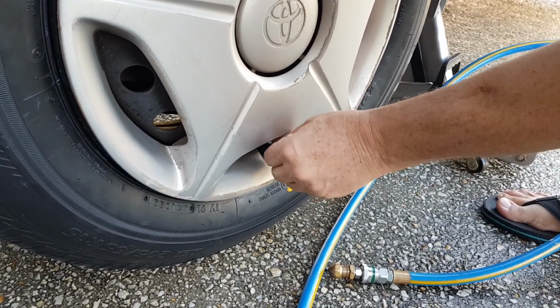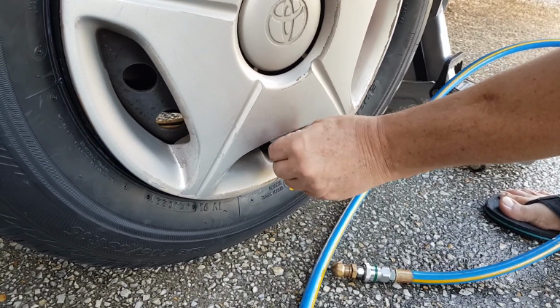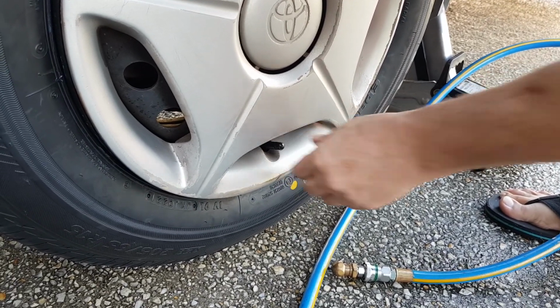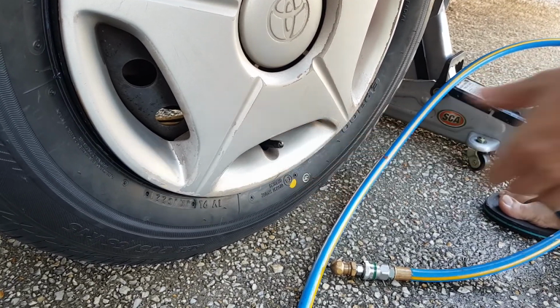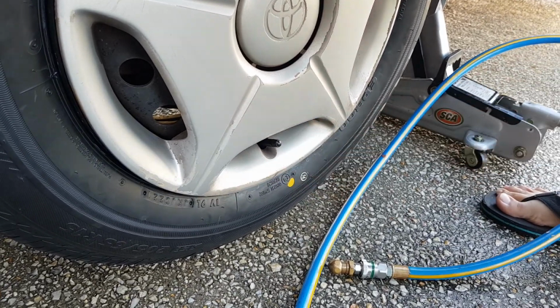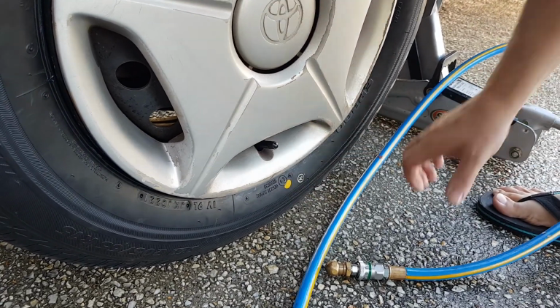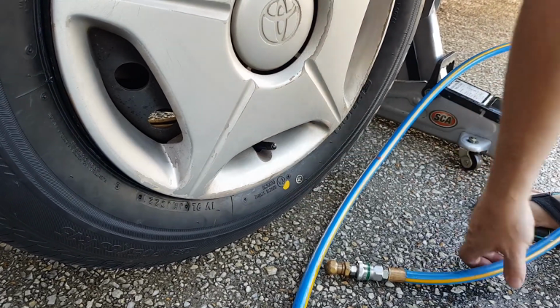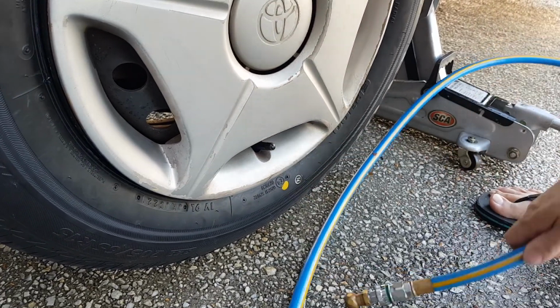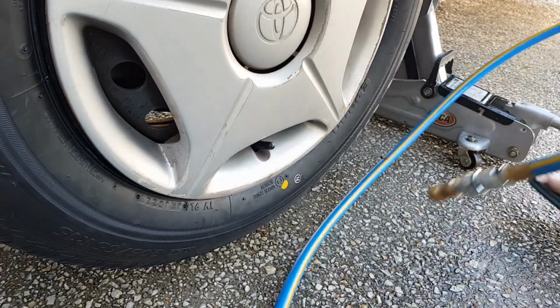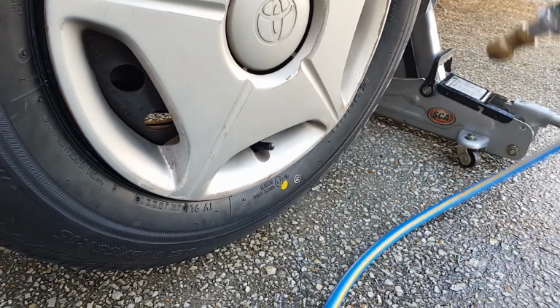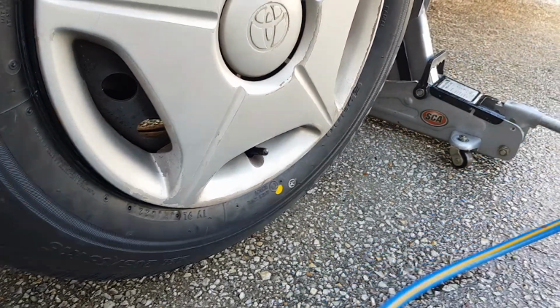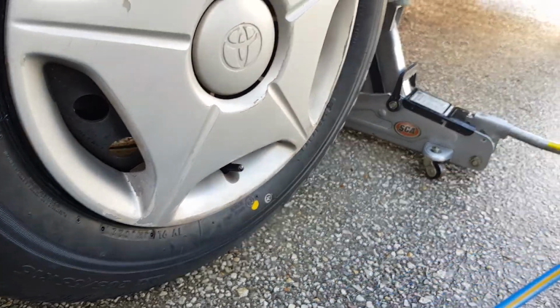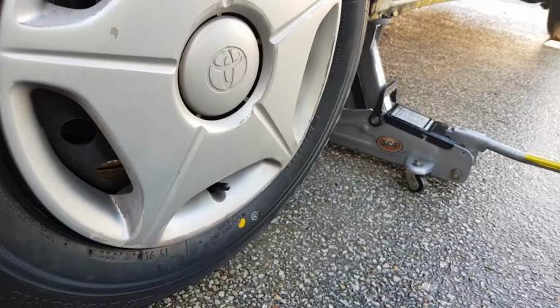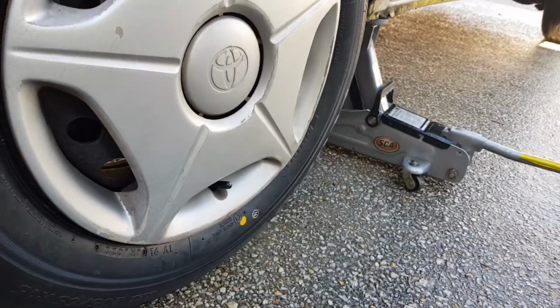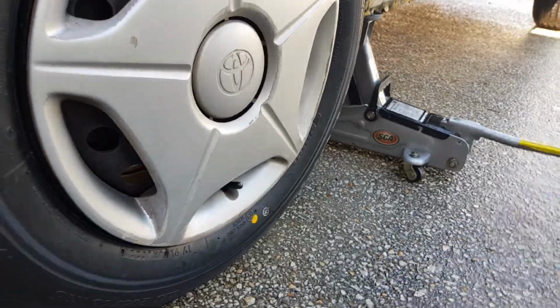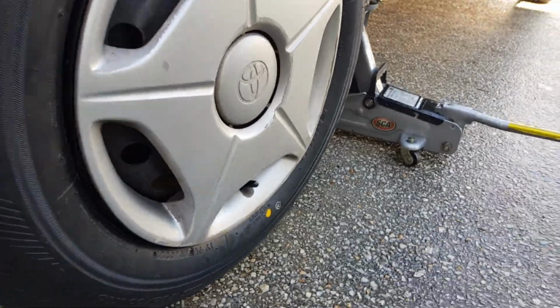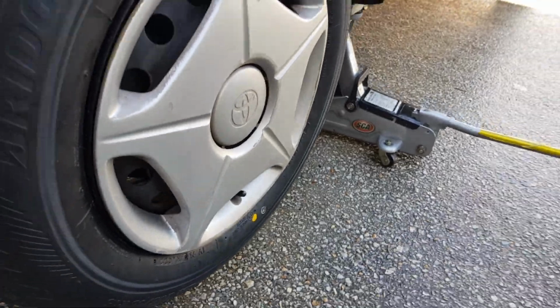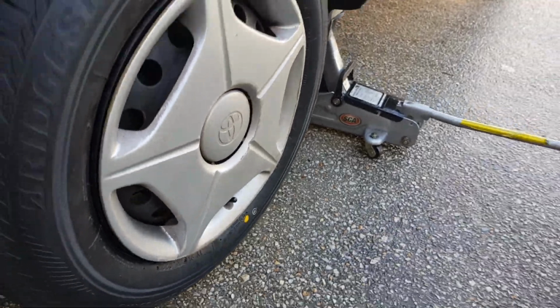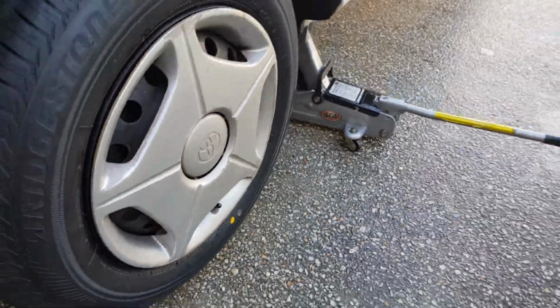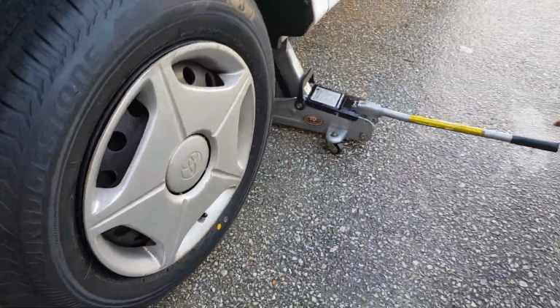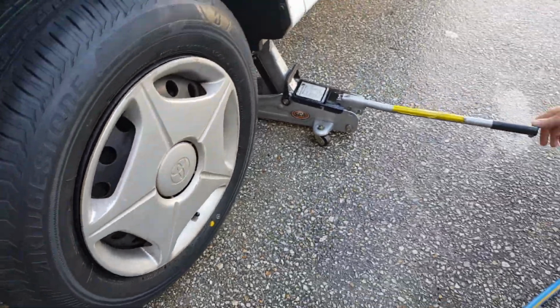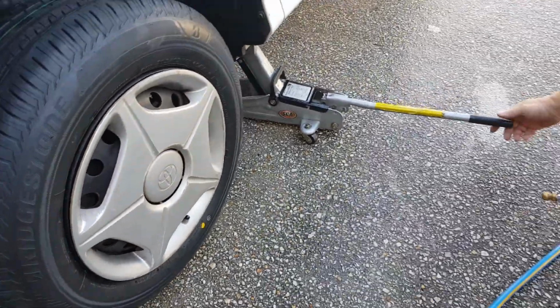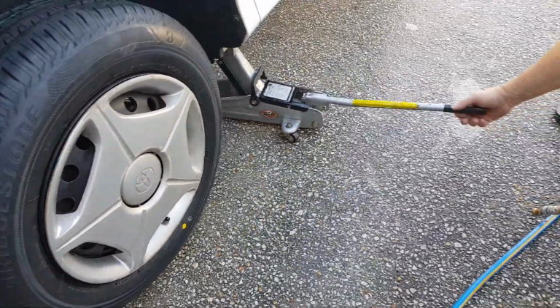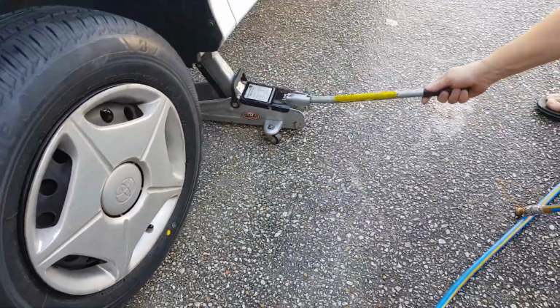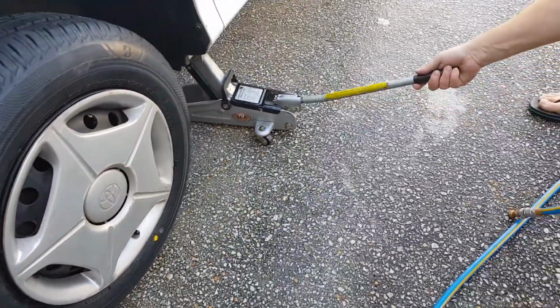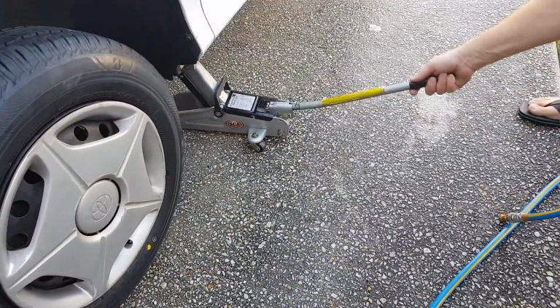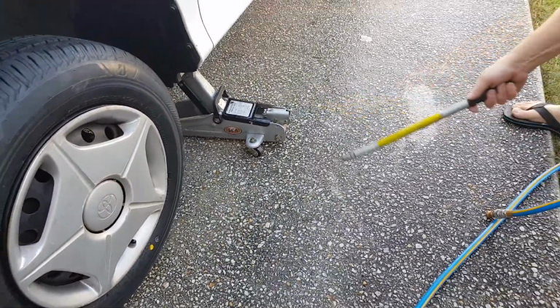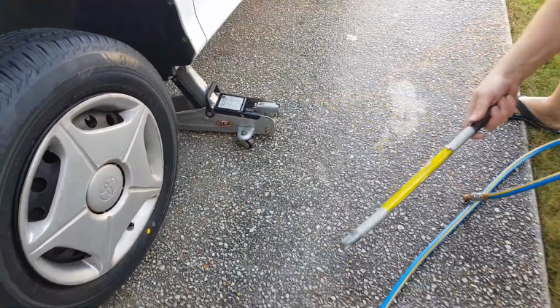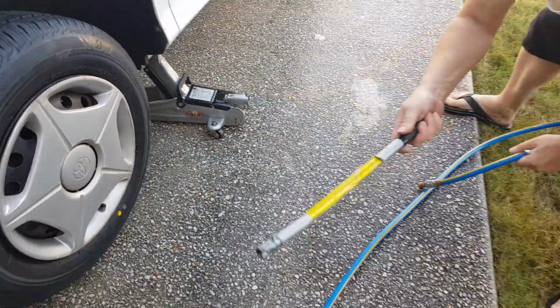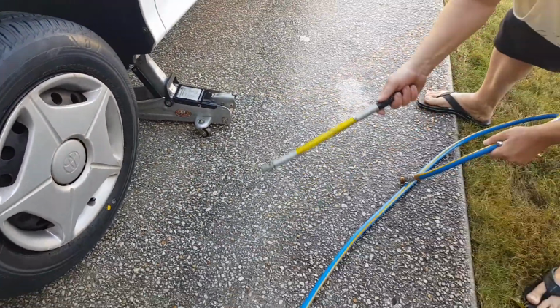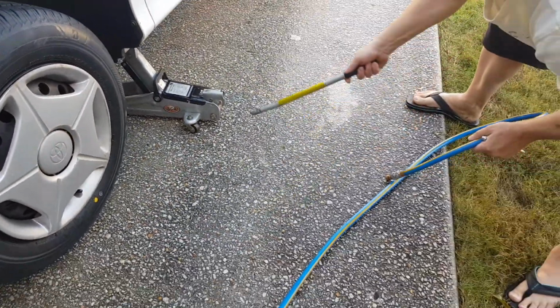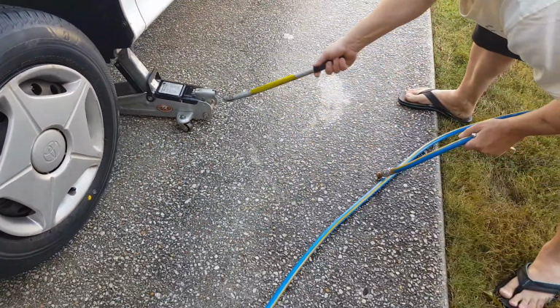Put the cap back on and then just let it down. Is that tire away from the front?